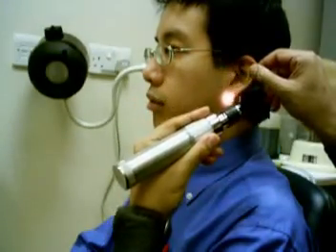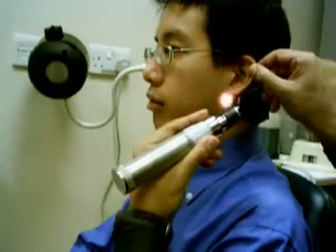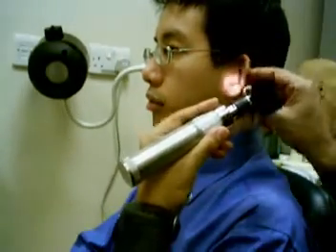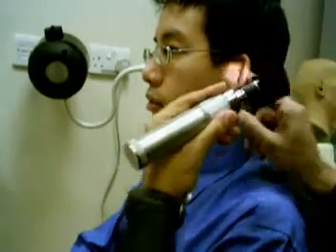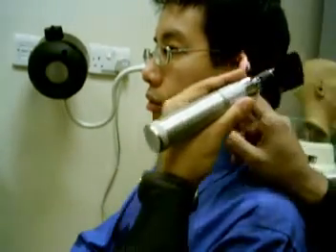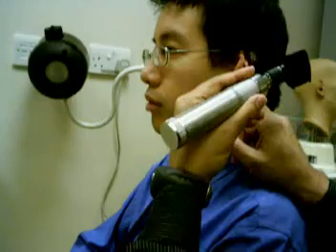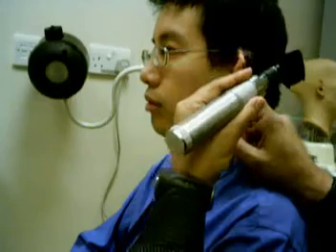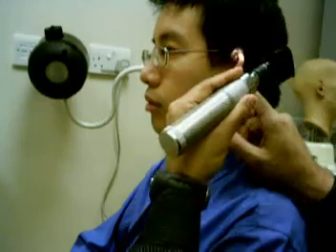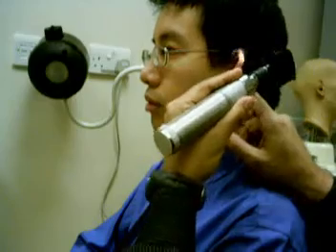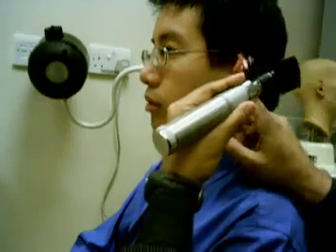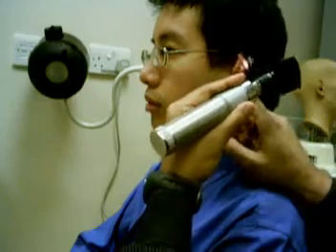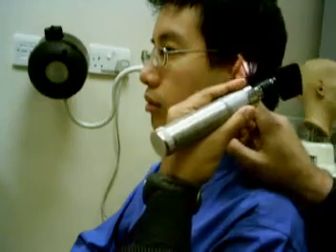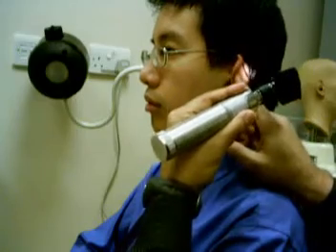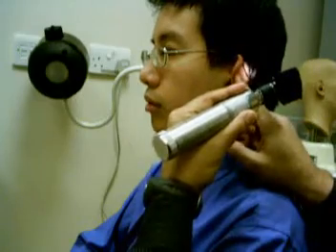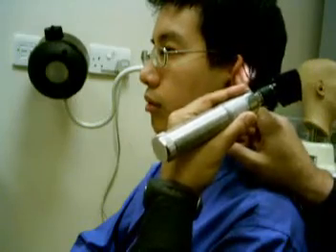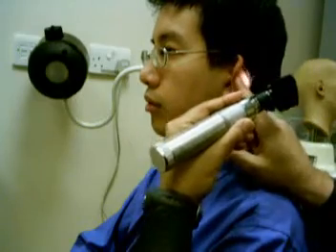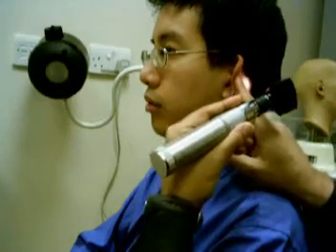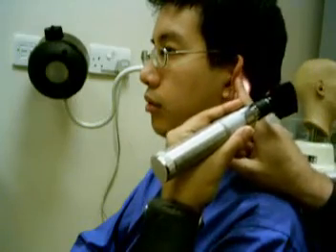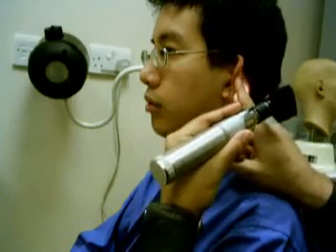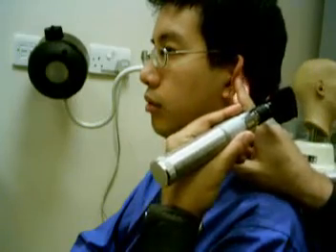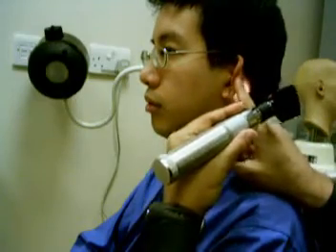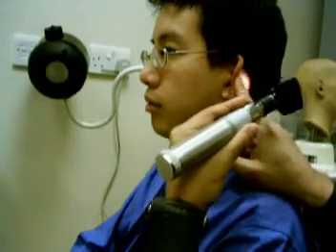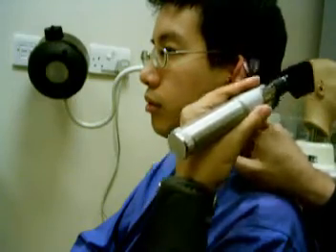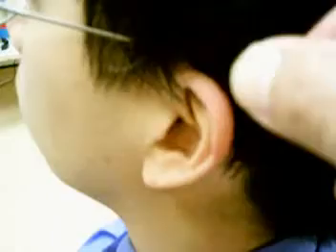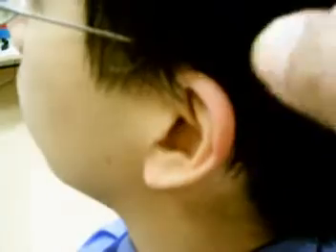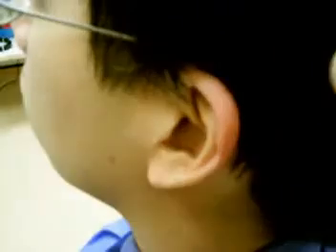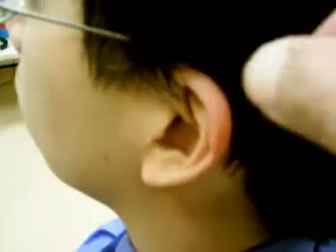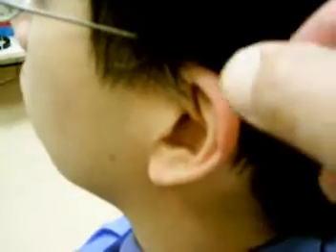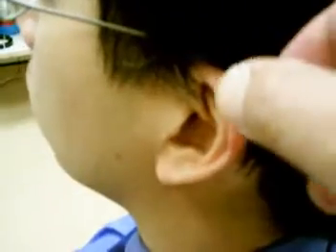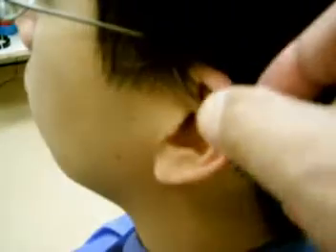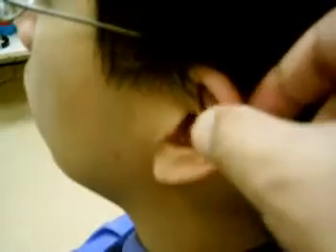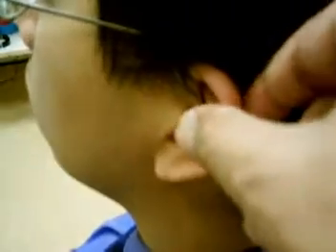Use the otoscope light to examine in front and behind the ear, checking the skin for sinuses and surgical scars.